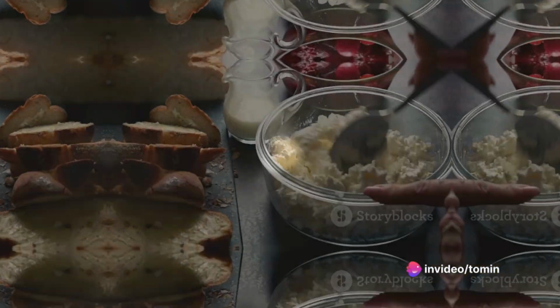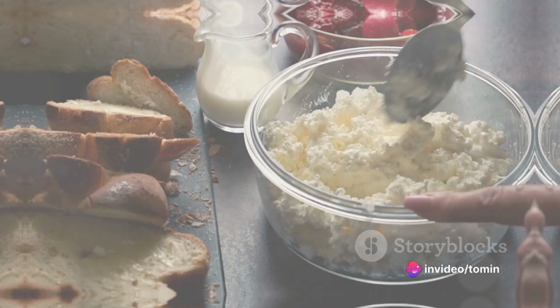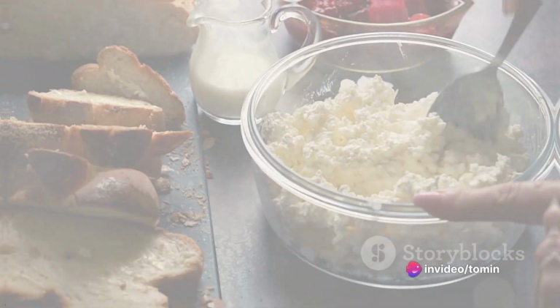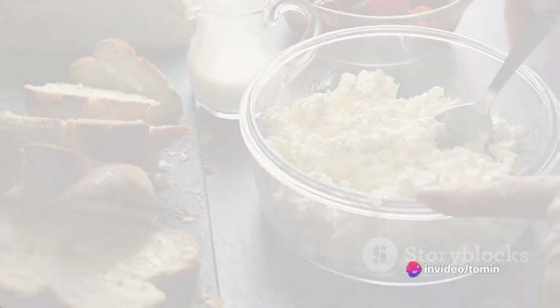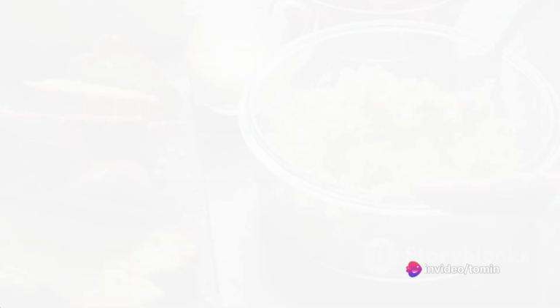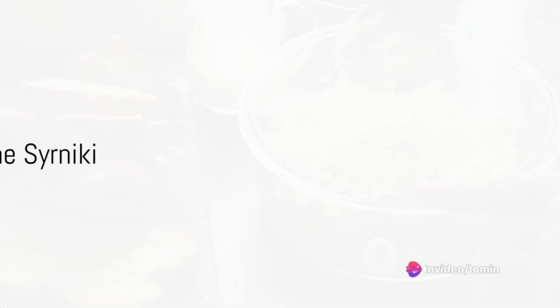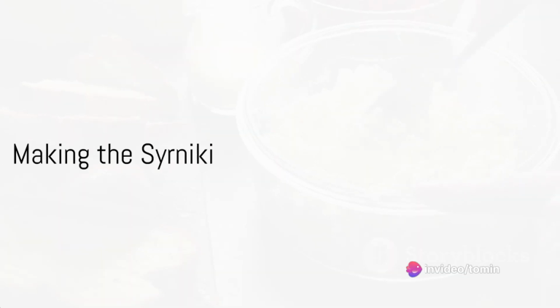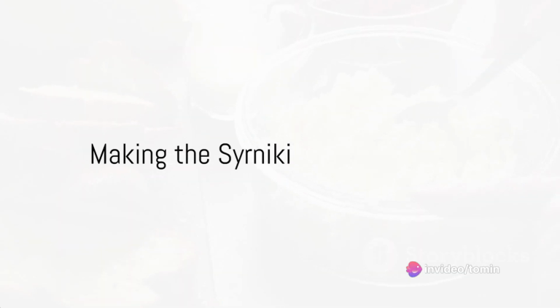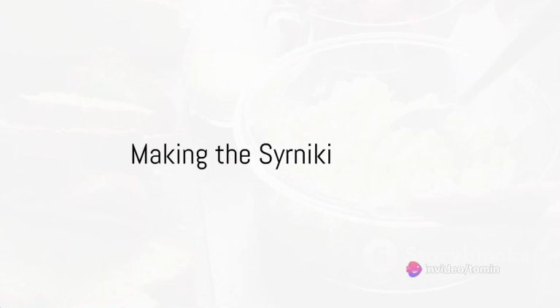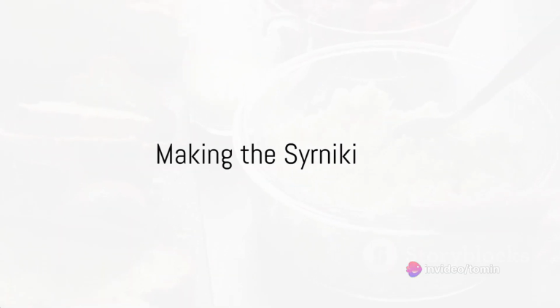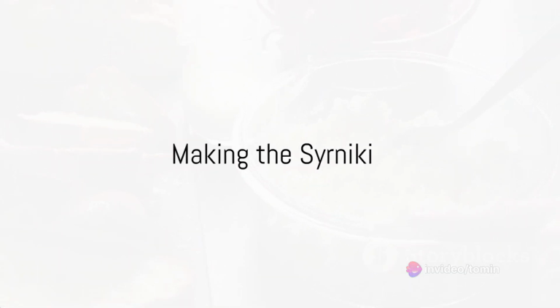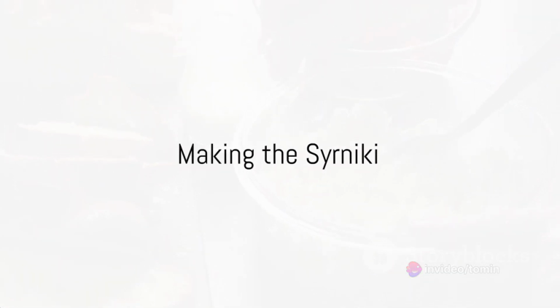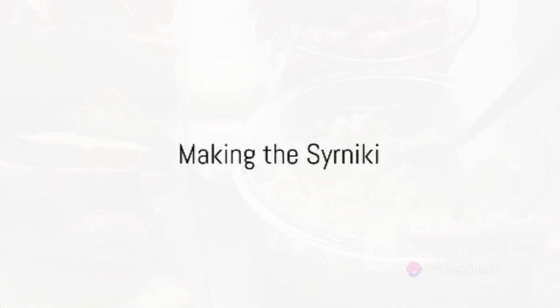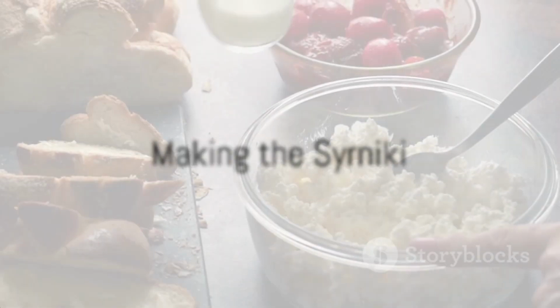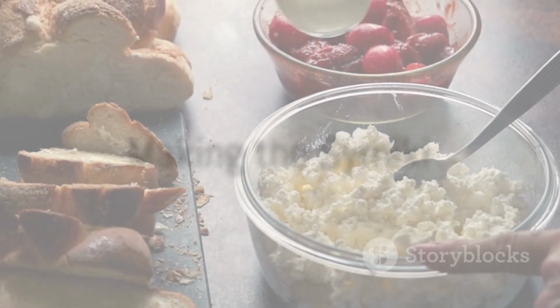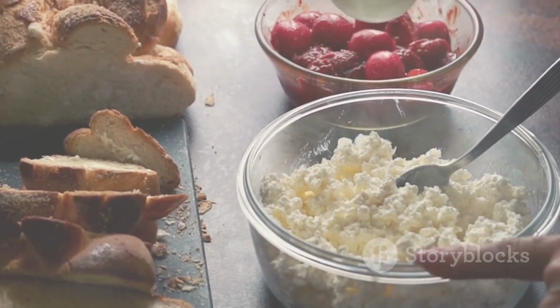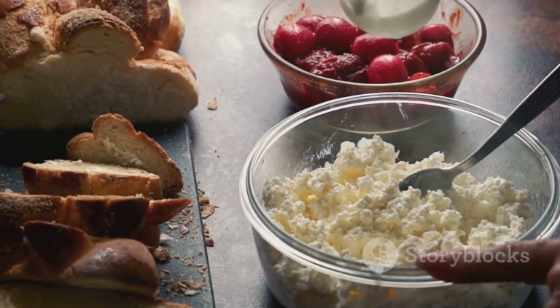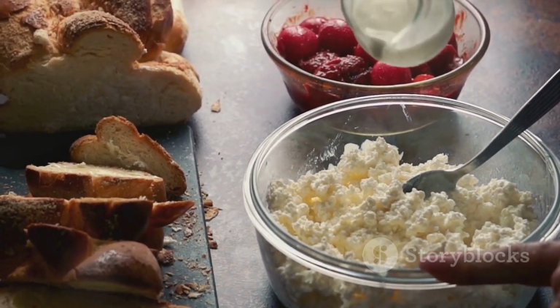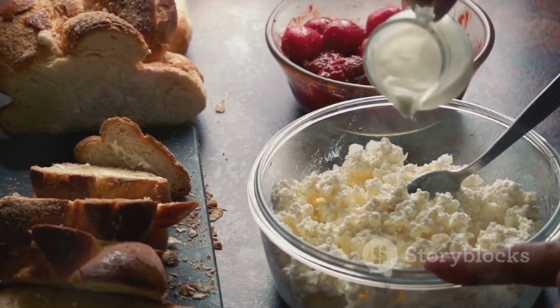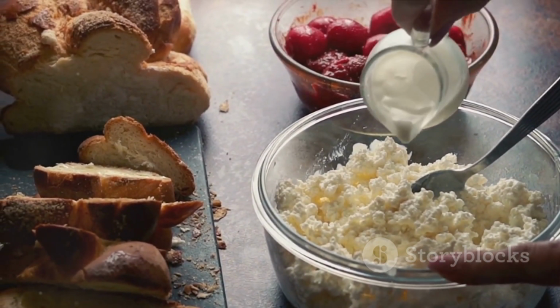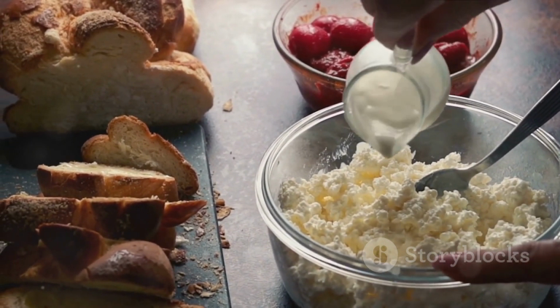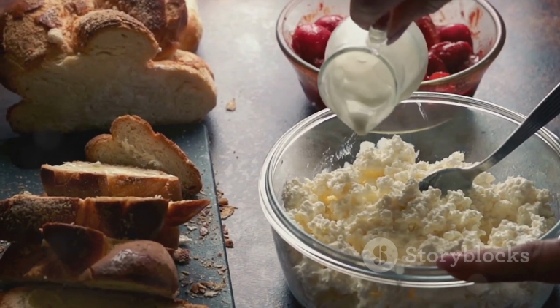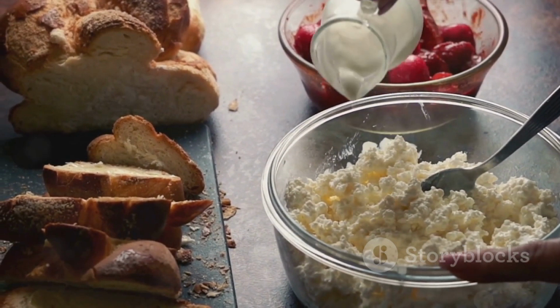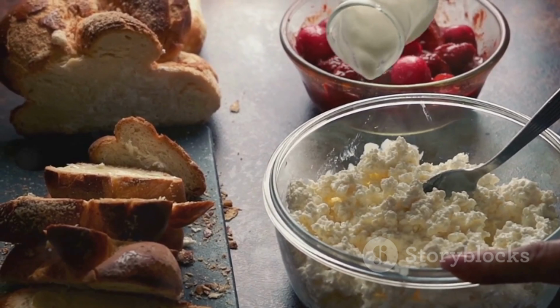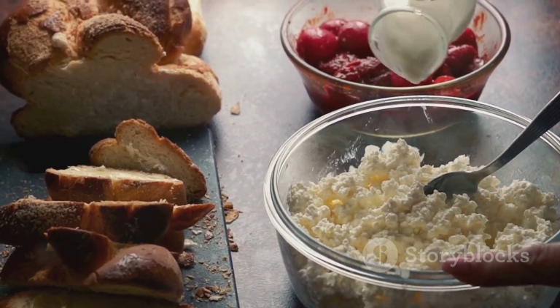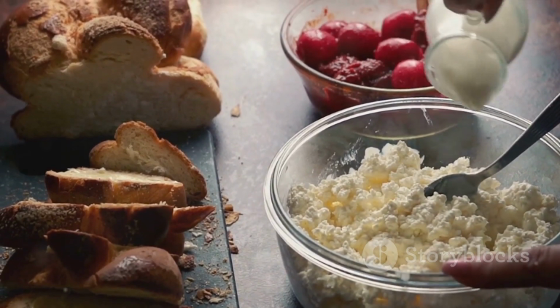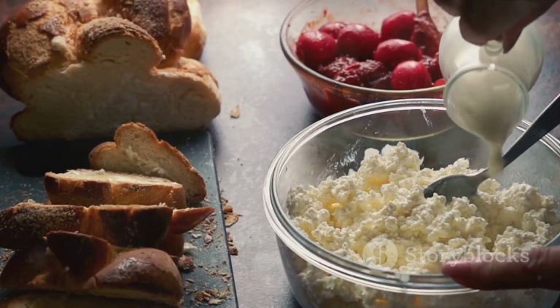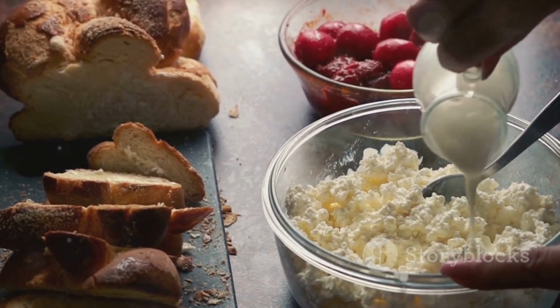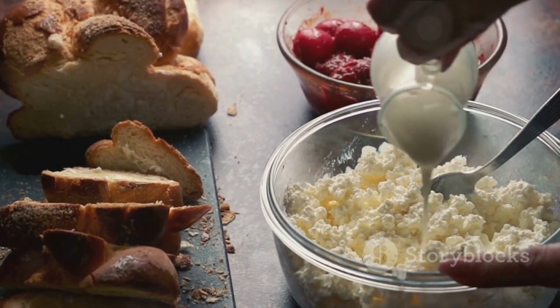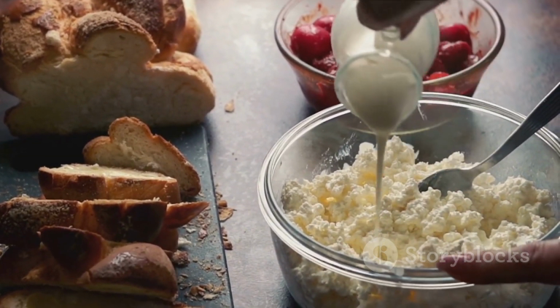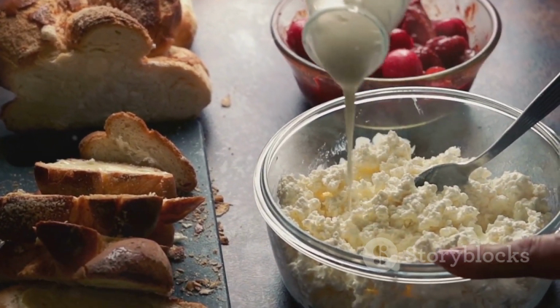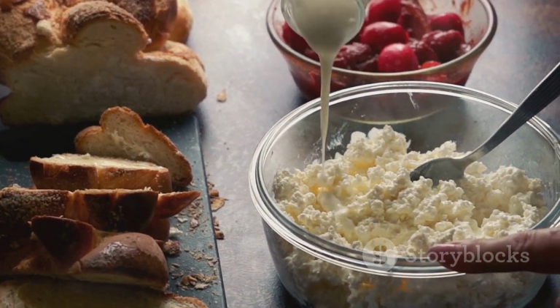Start by combining the cottage cheese, flour, sugar, vanilla extract, and eggs in a mixing bowl. Mix these ingredients until they're well combined.